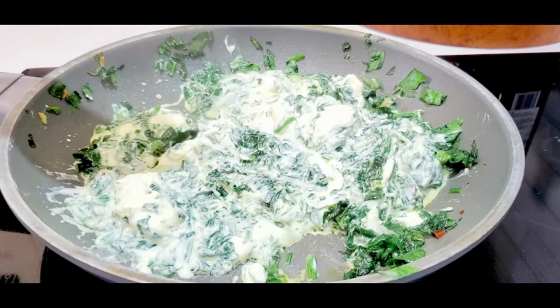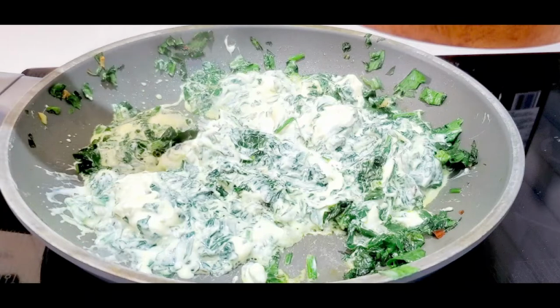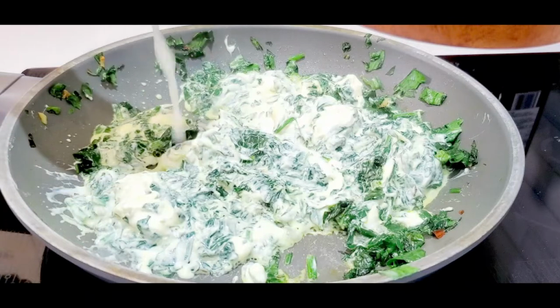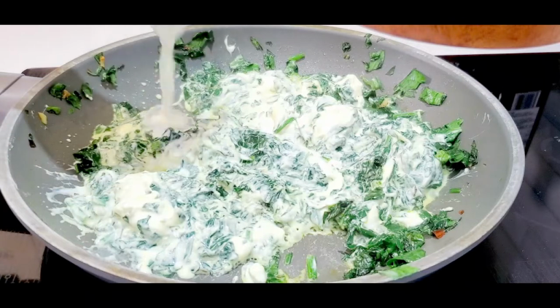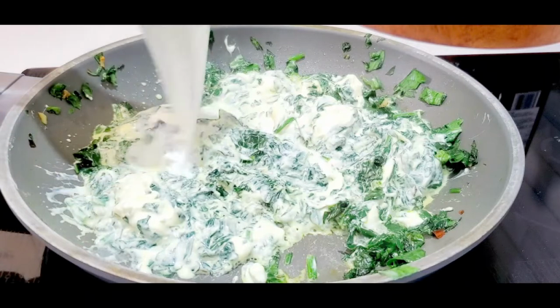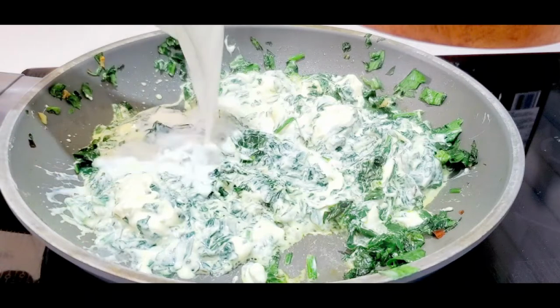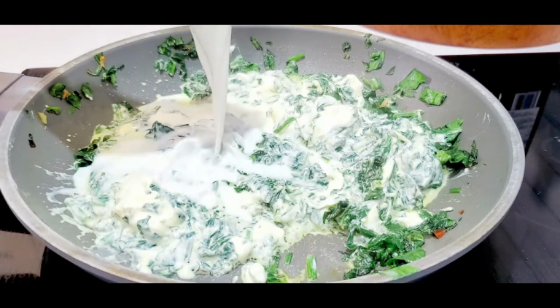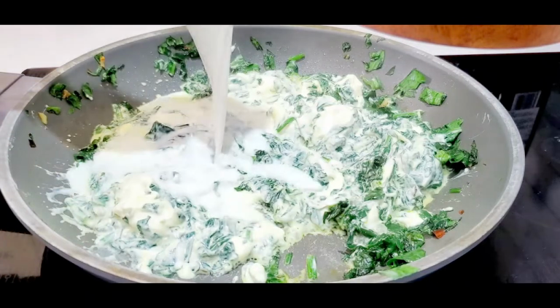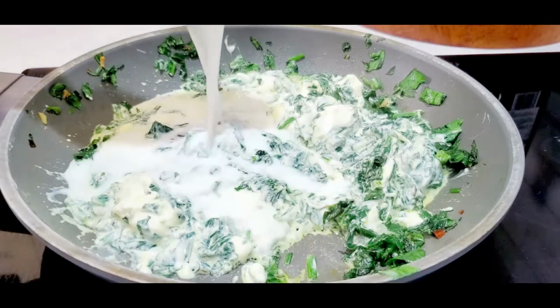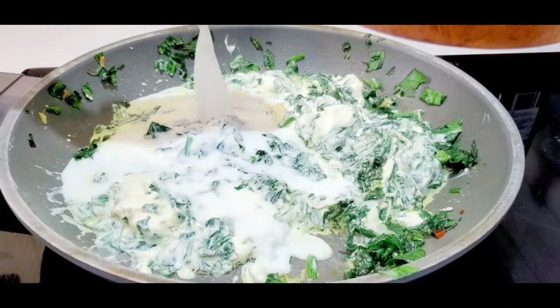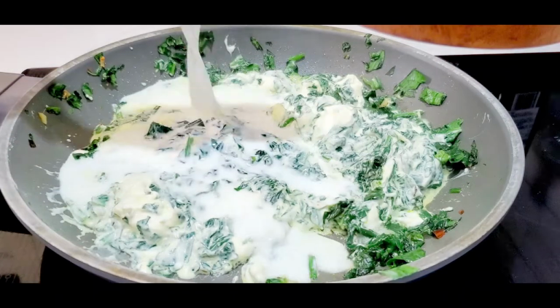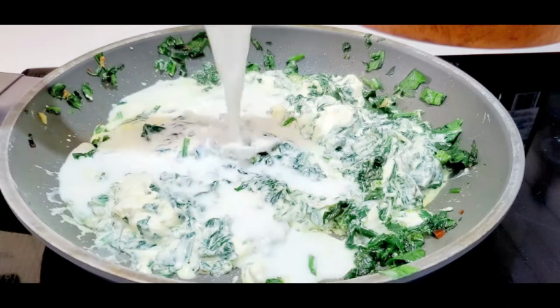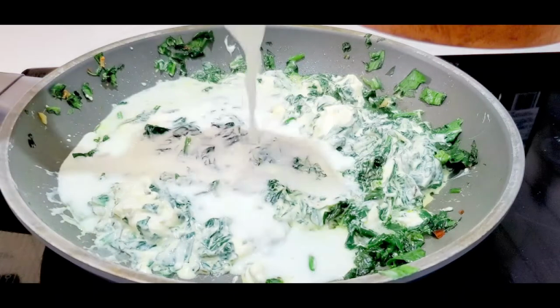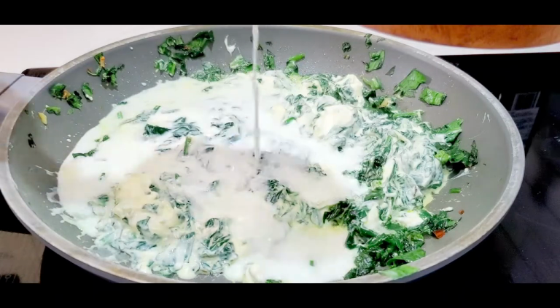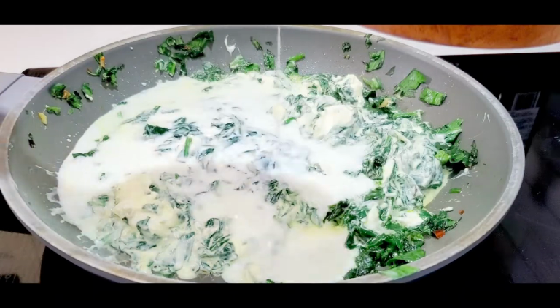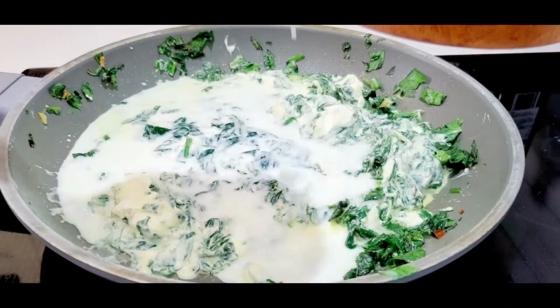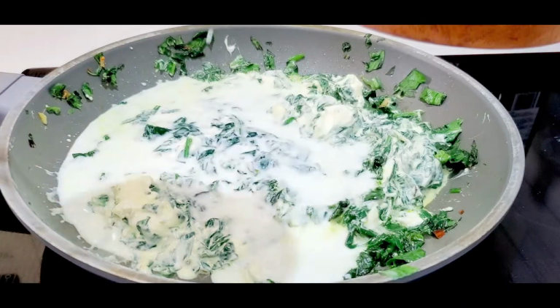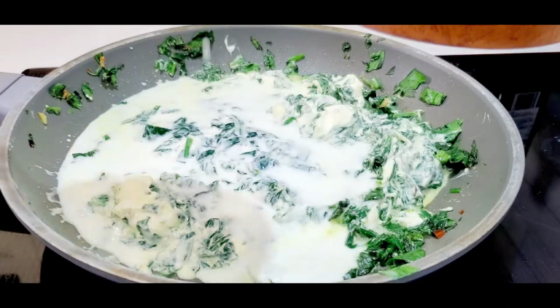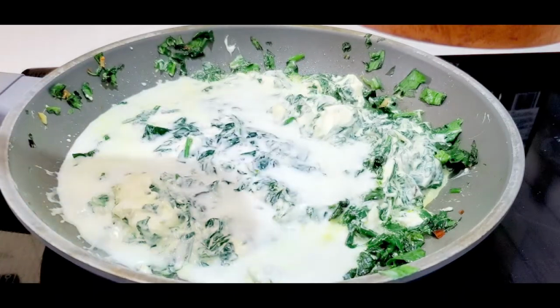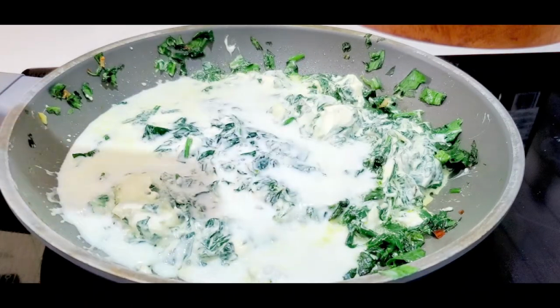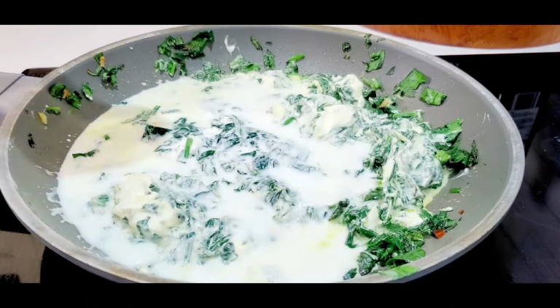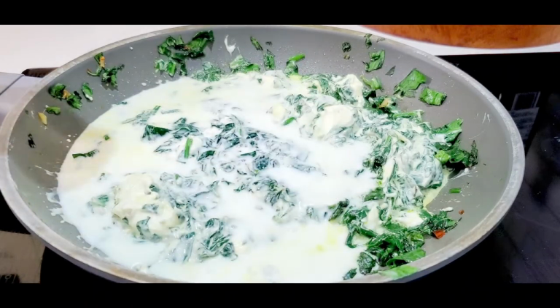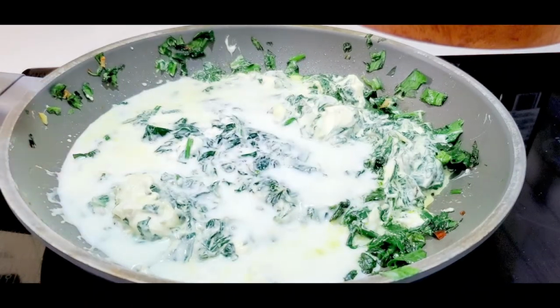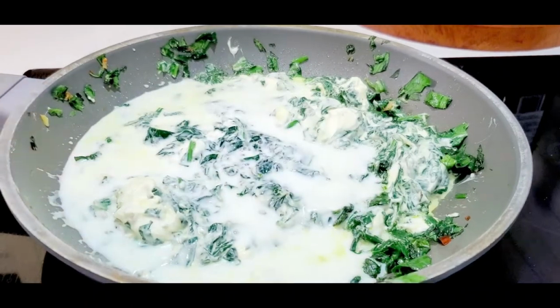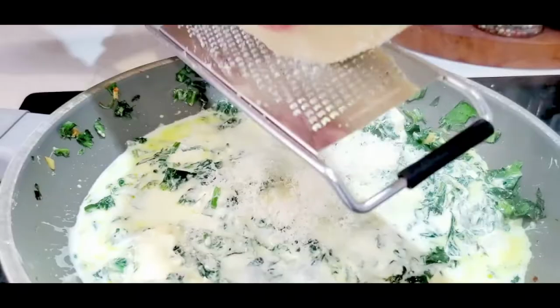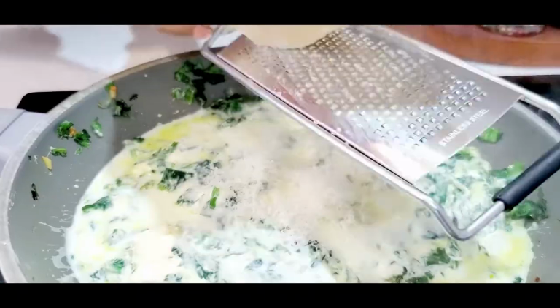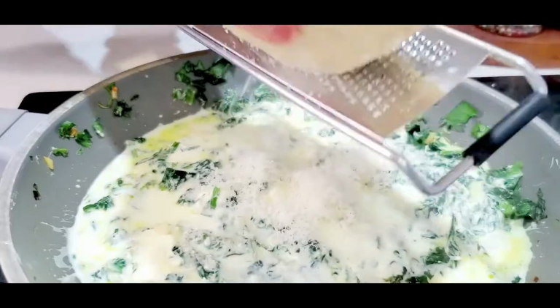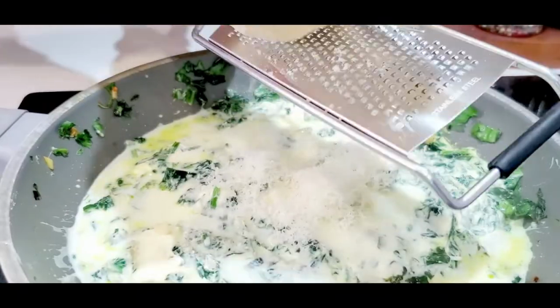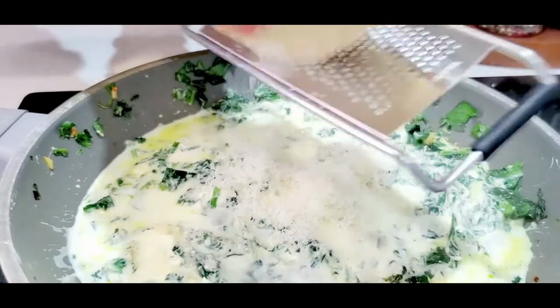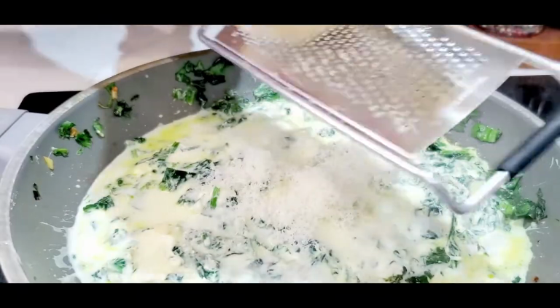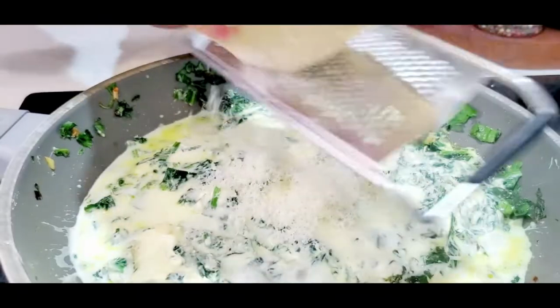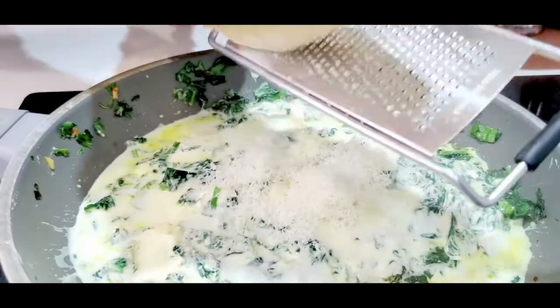Add milk and Parmesan cheese. Stir until combined and creamy.